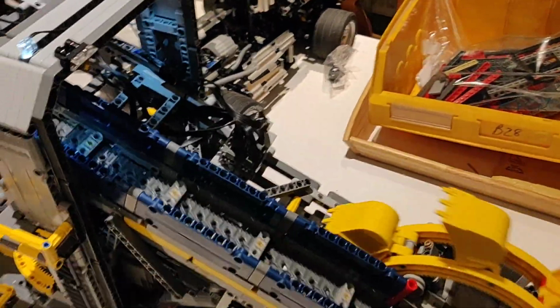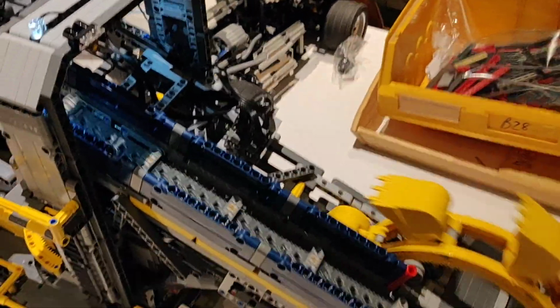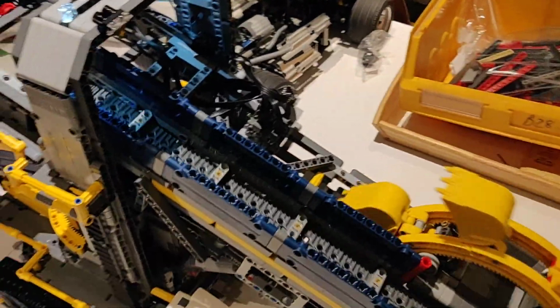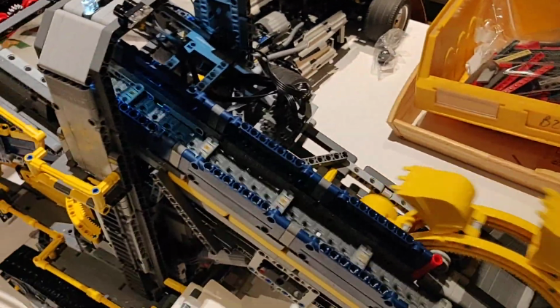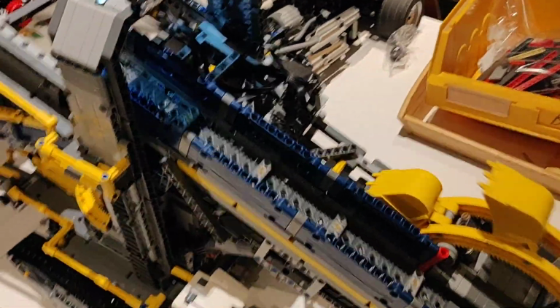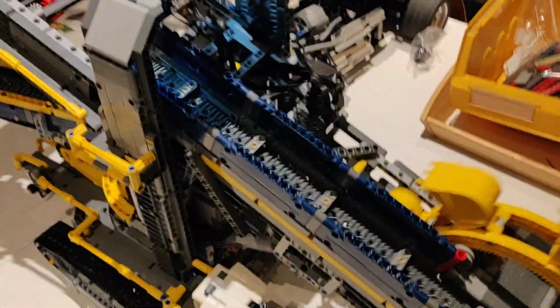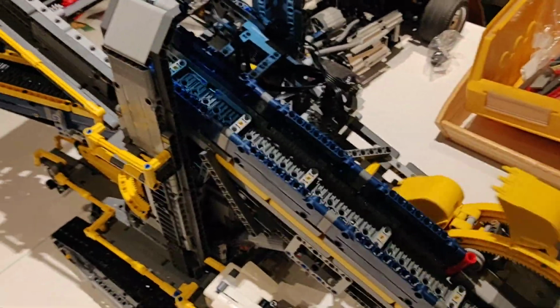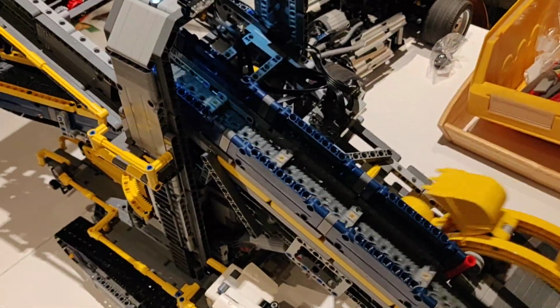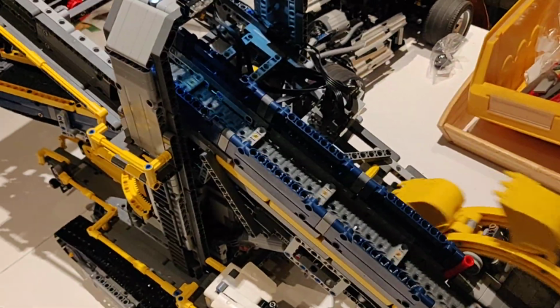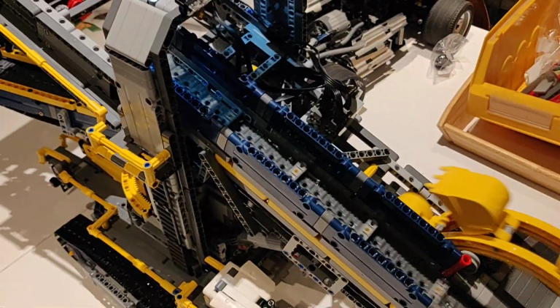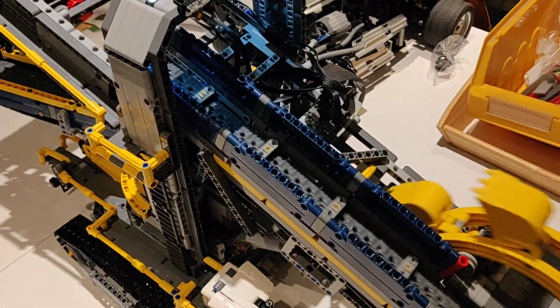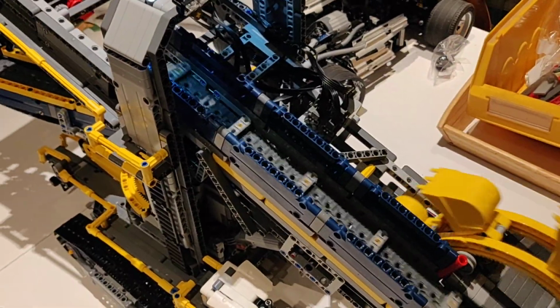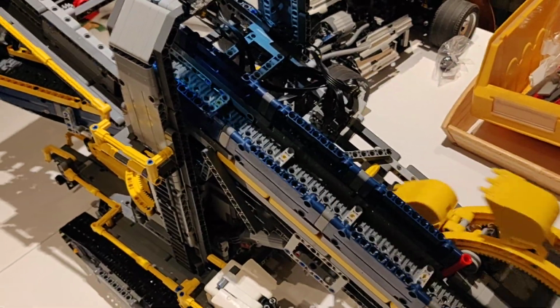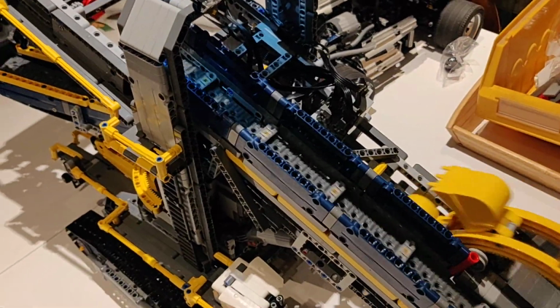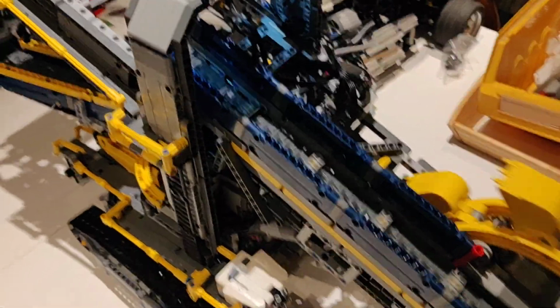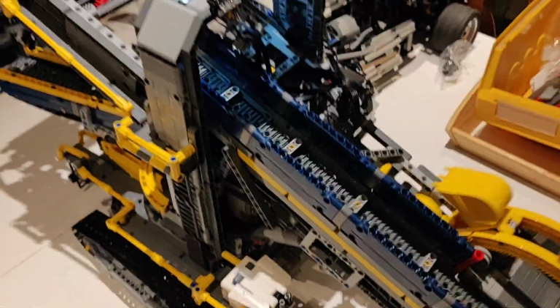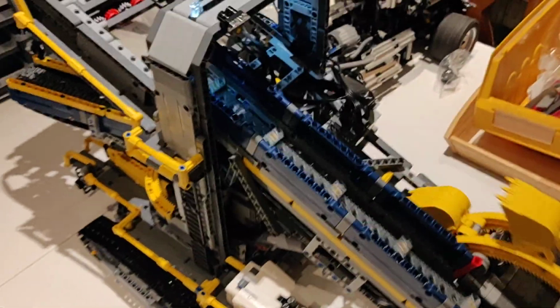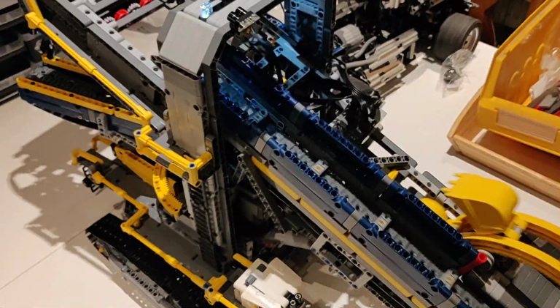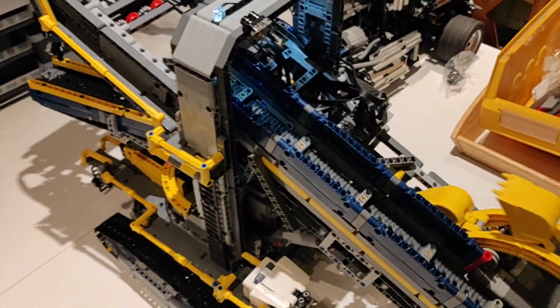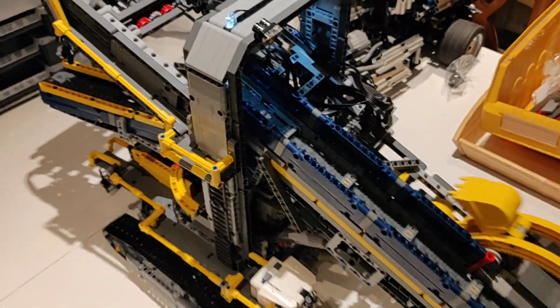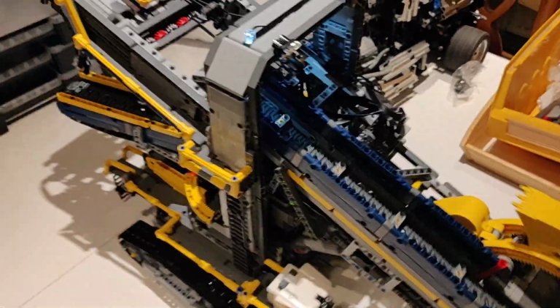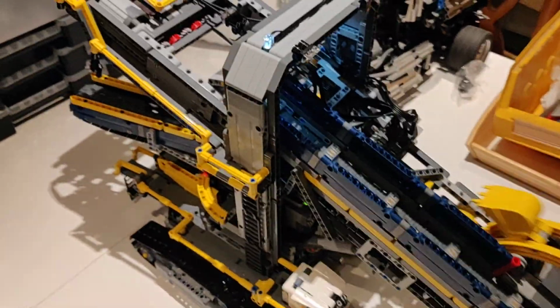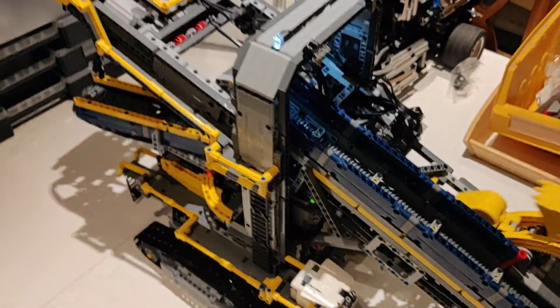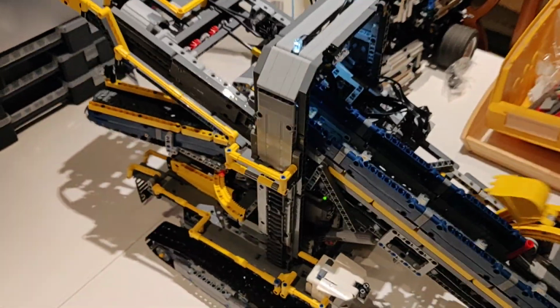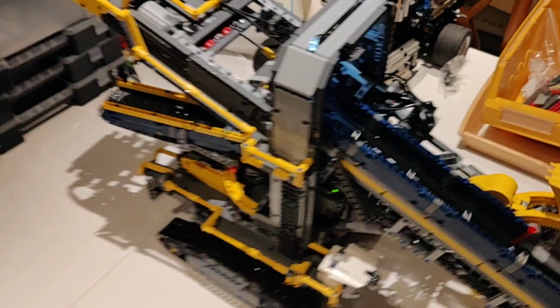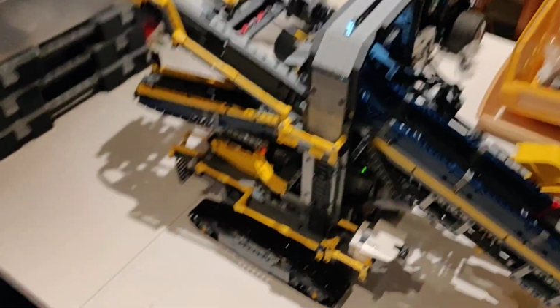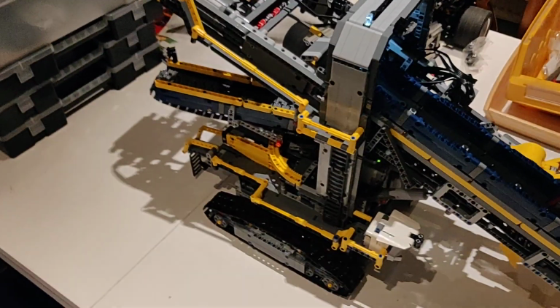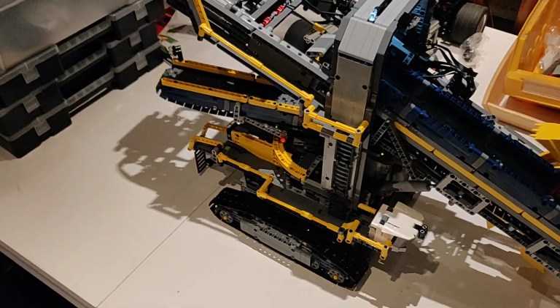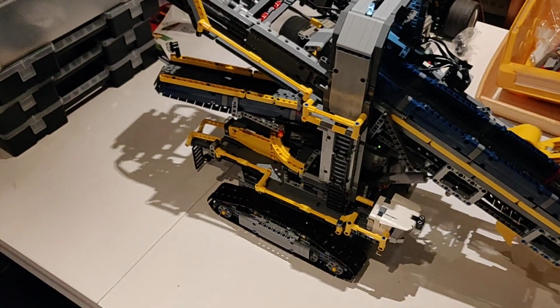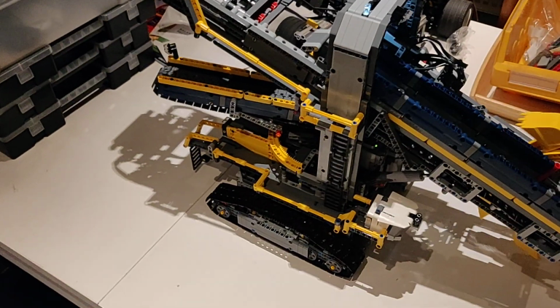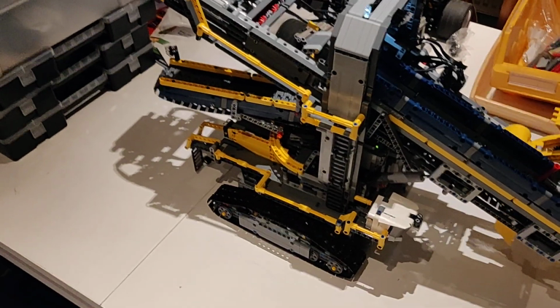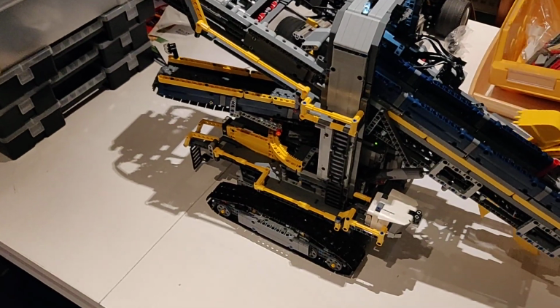And that concludes my full RC conversion of the Lego 42055 bucket wheel excavator.